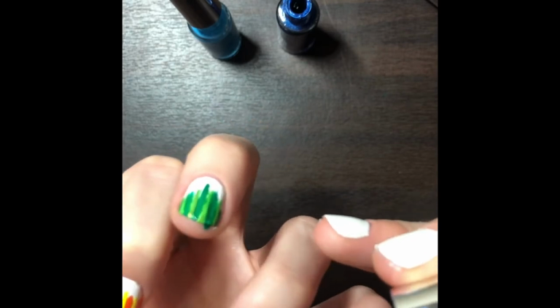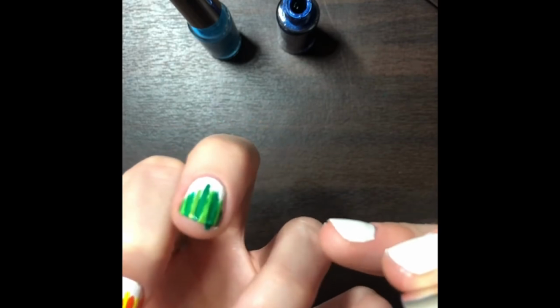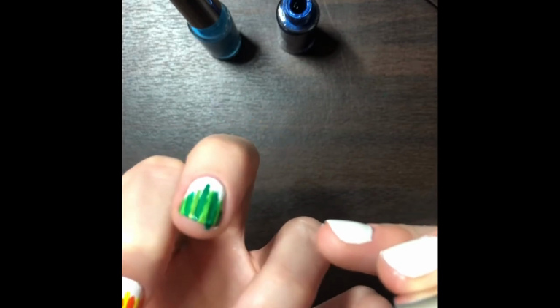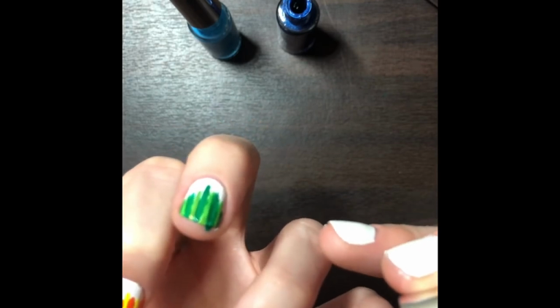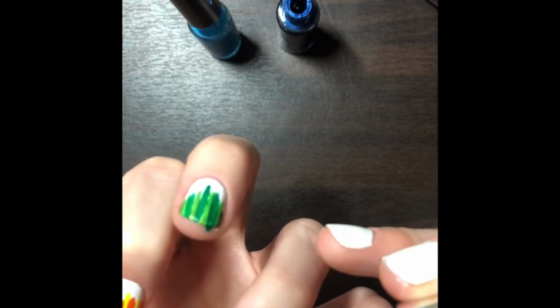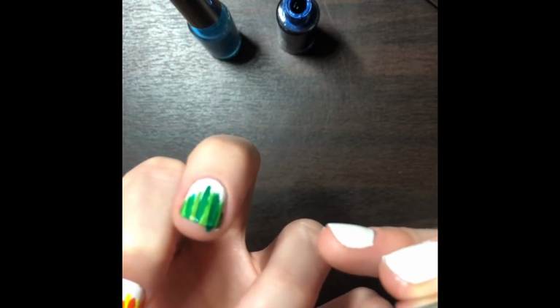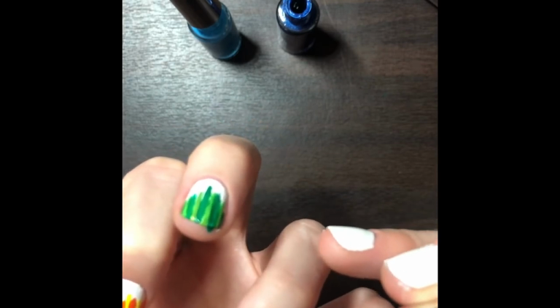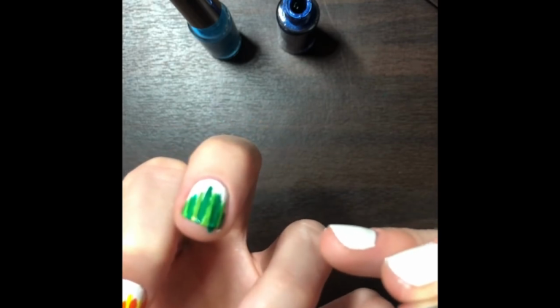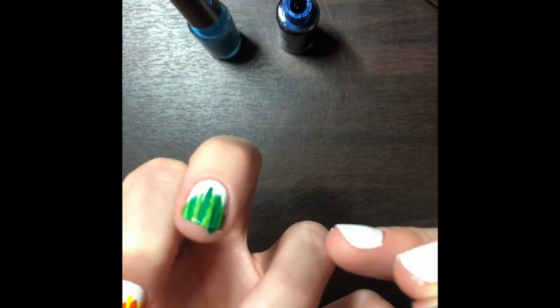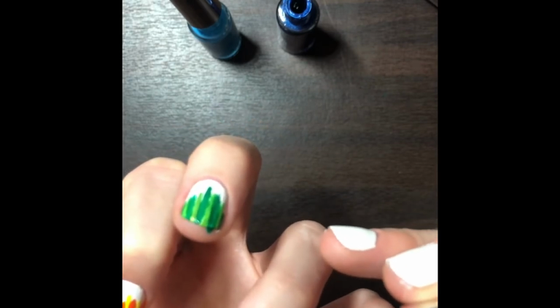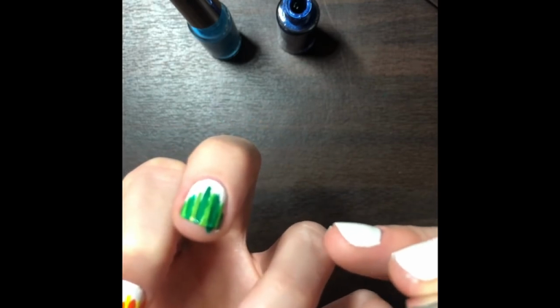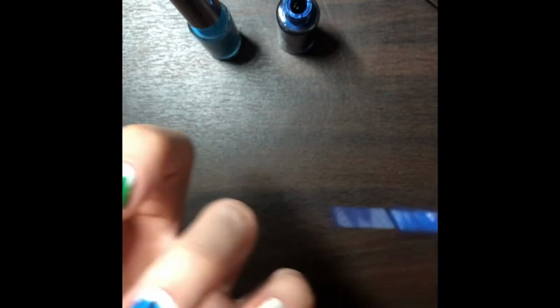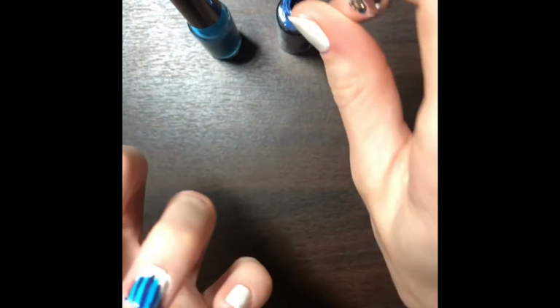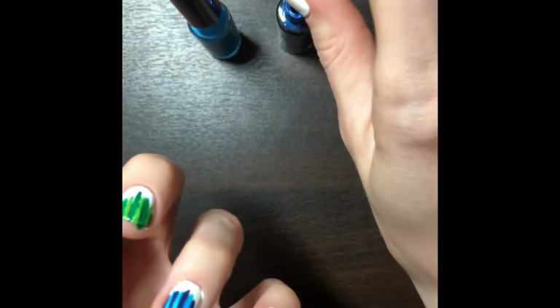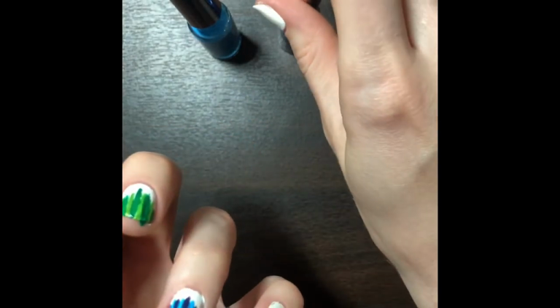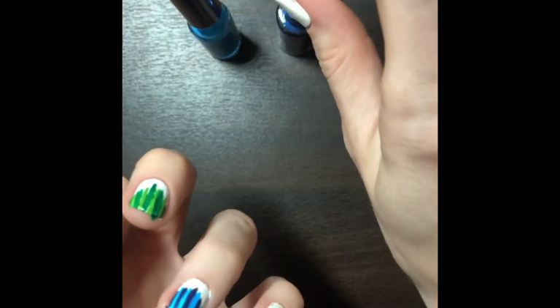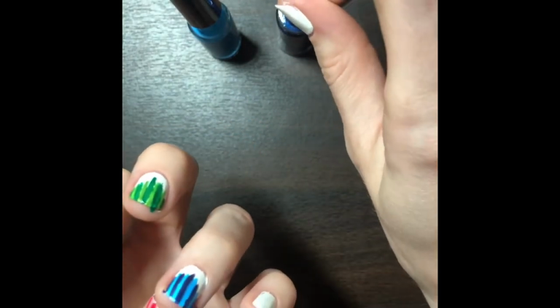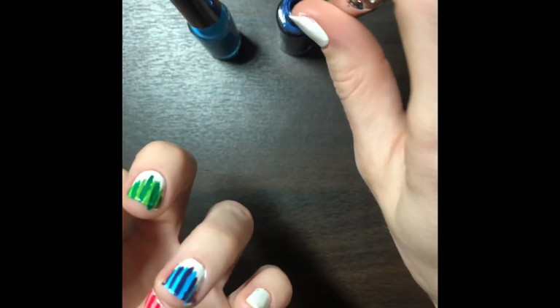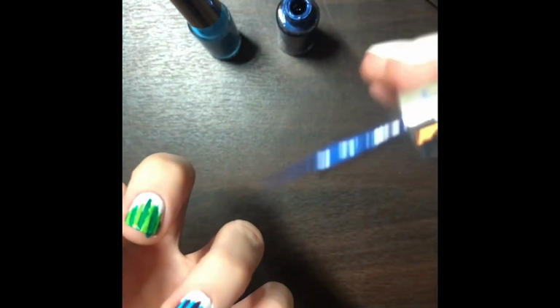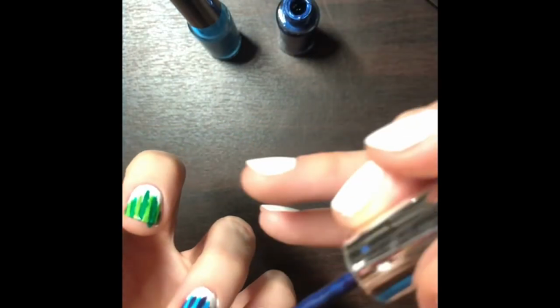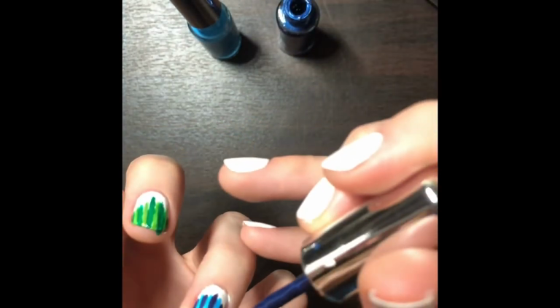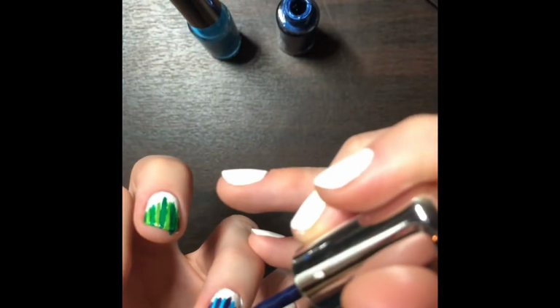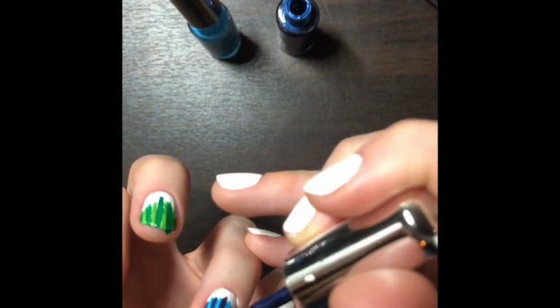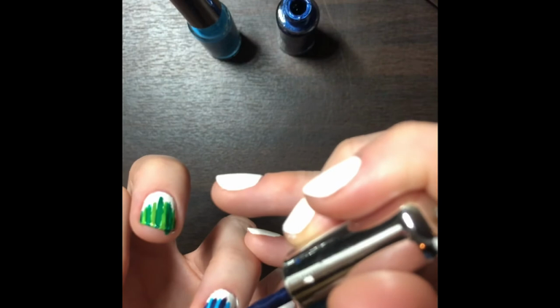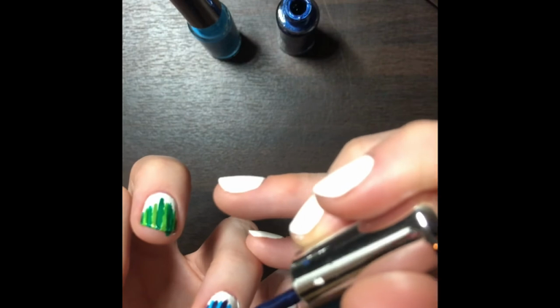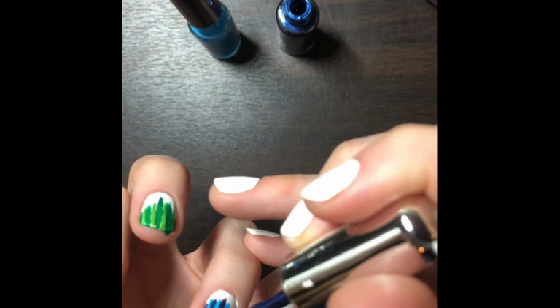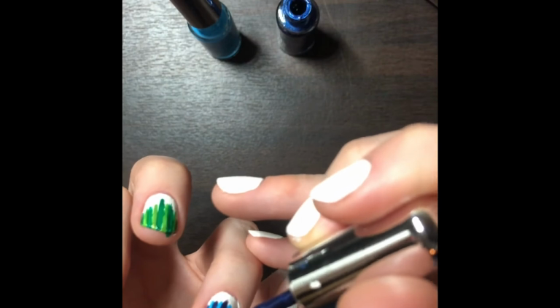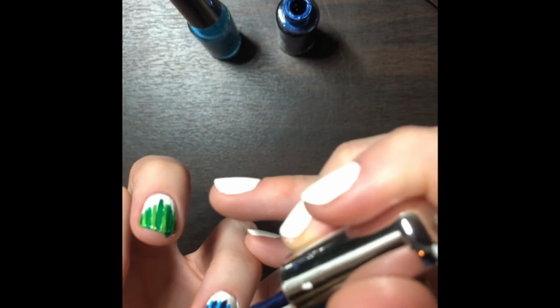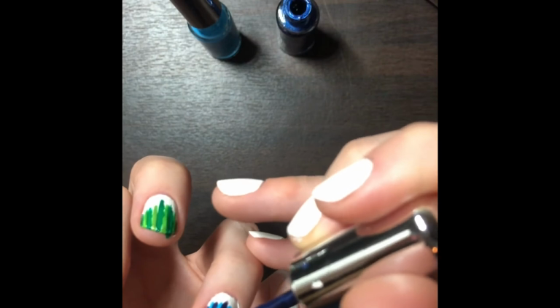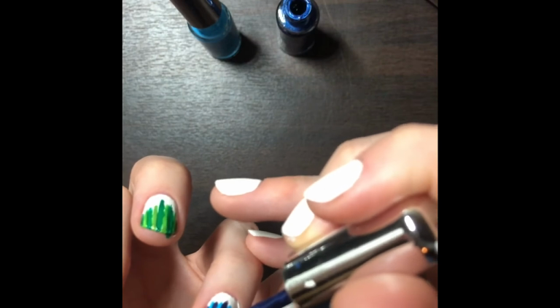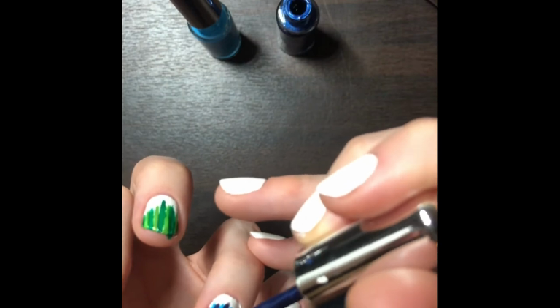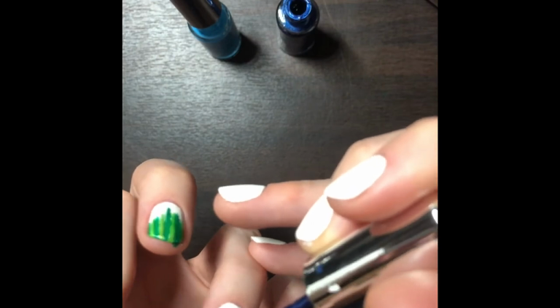It is important to make sure that you get the color all the way over the tip of your nail, so that you don't have white tips.